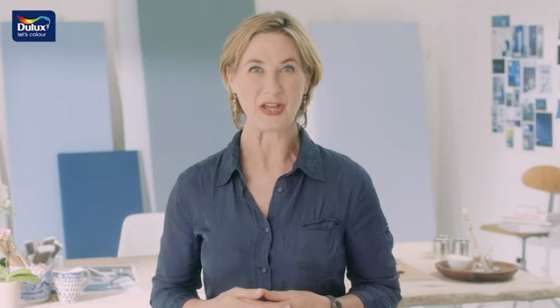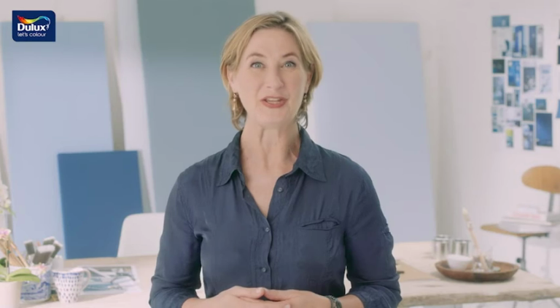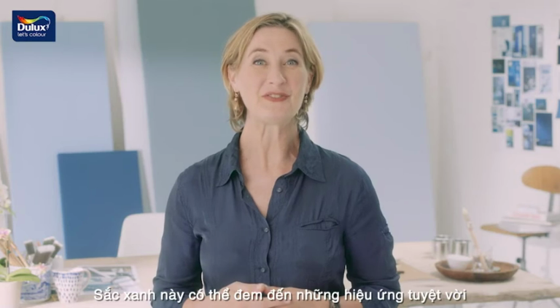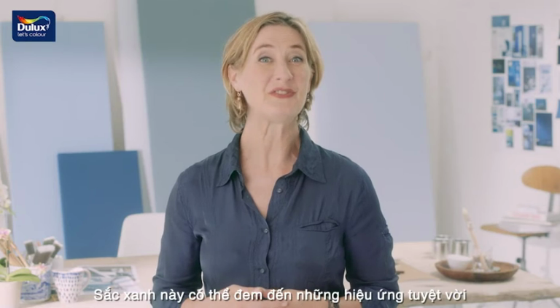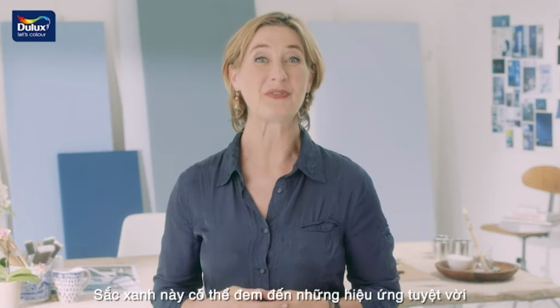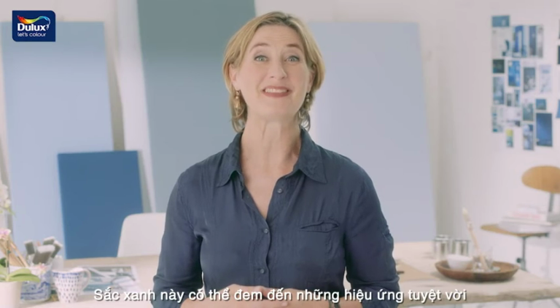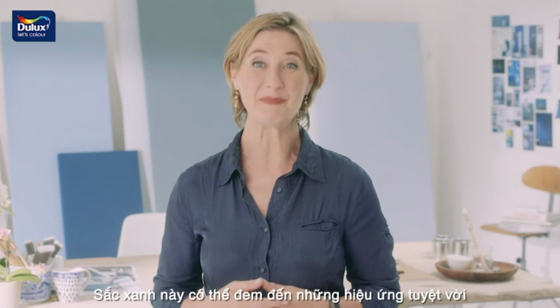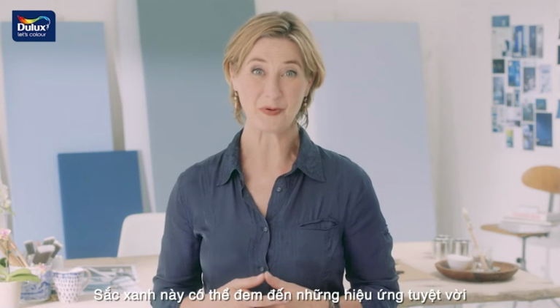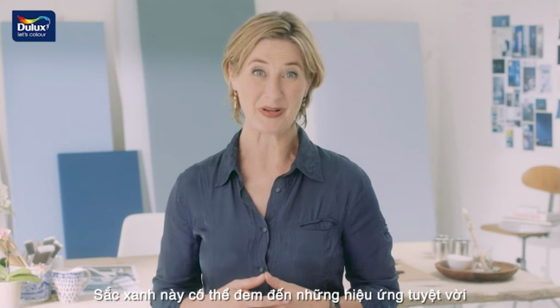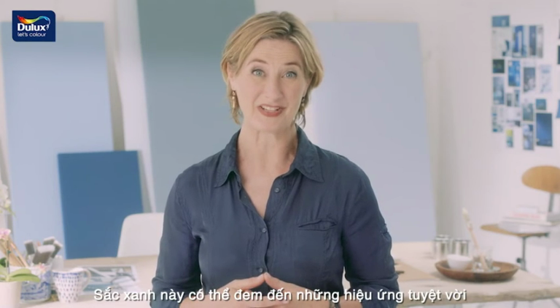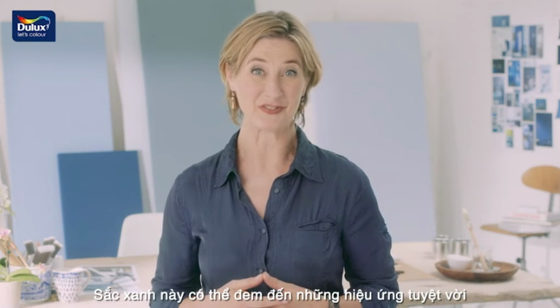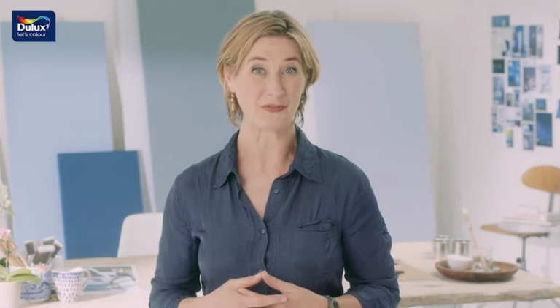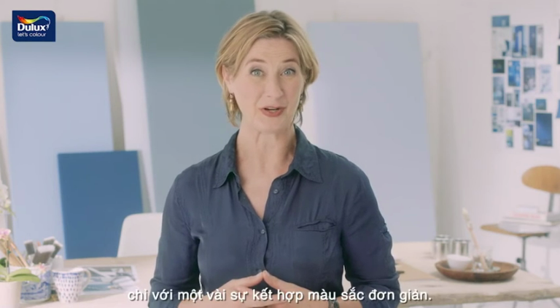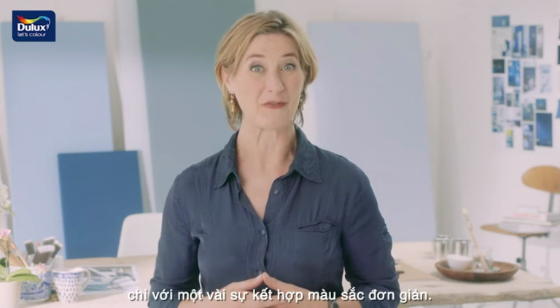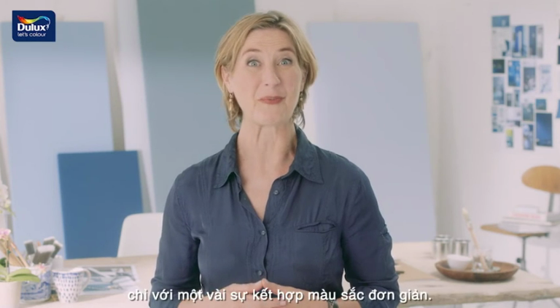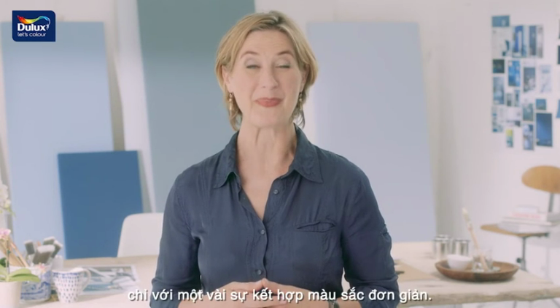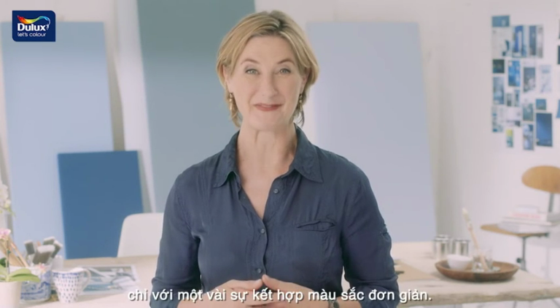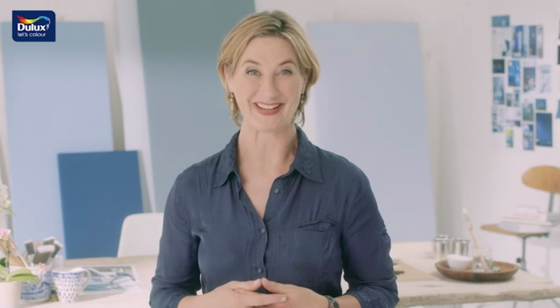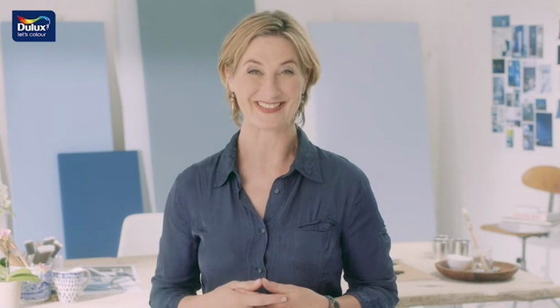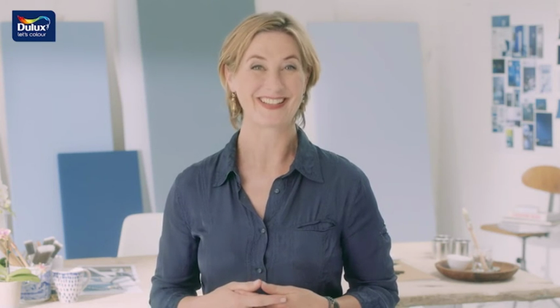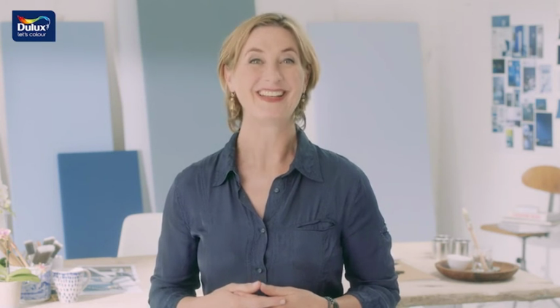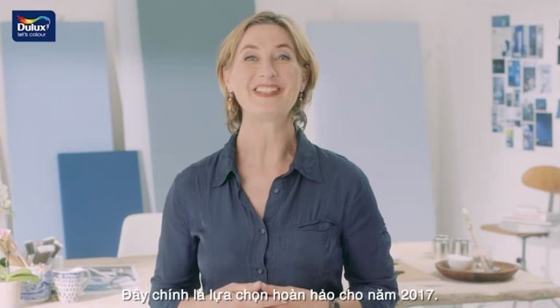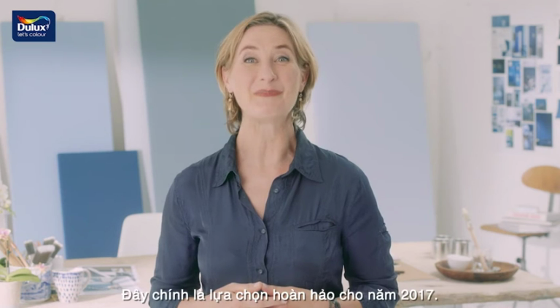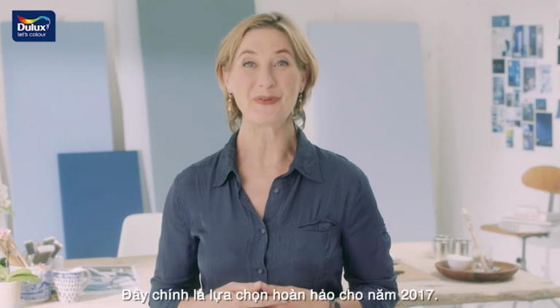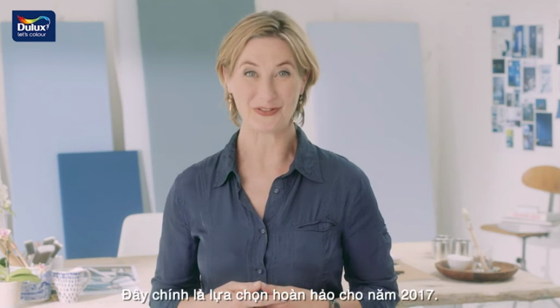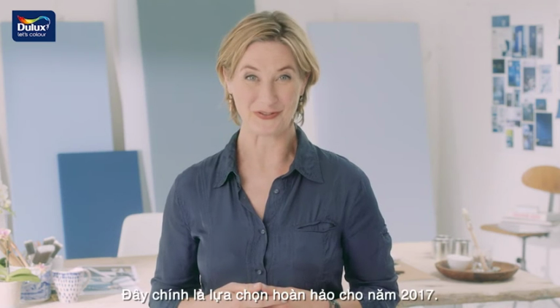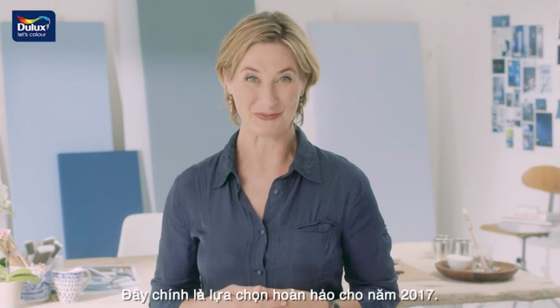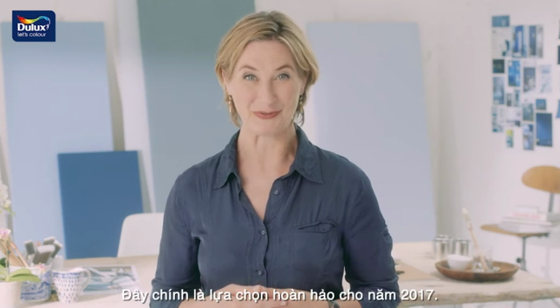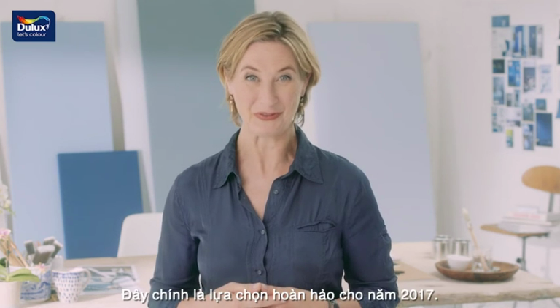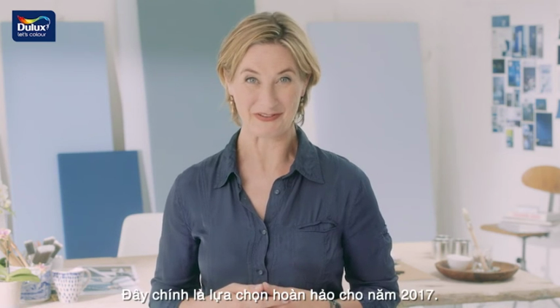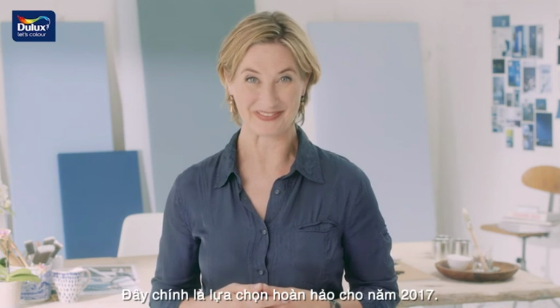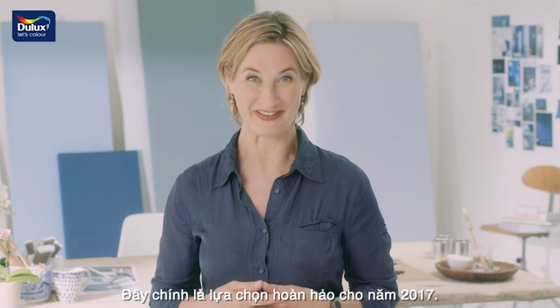Use it to create simple combinations of color for big effects. It's the perfect choice for 2017.